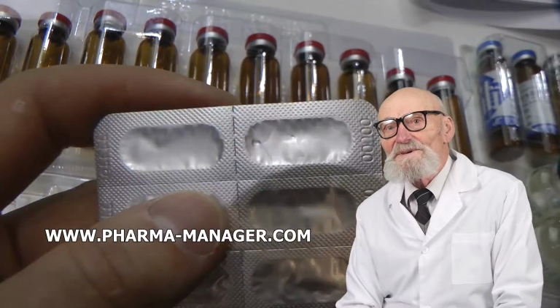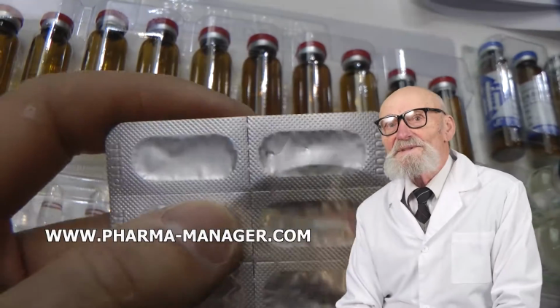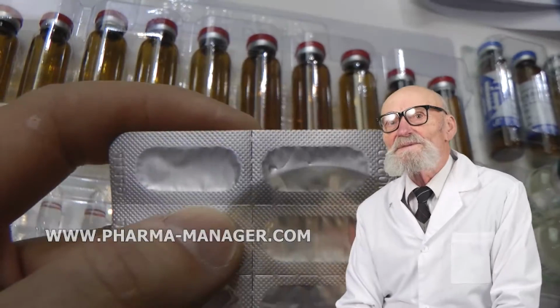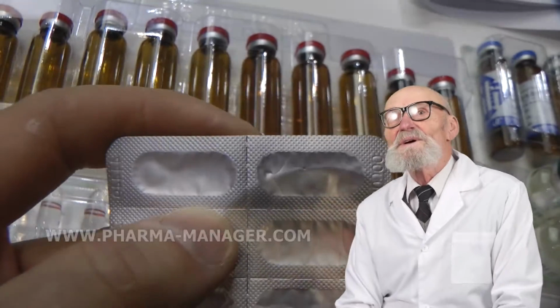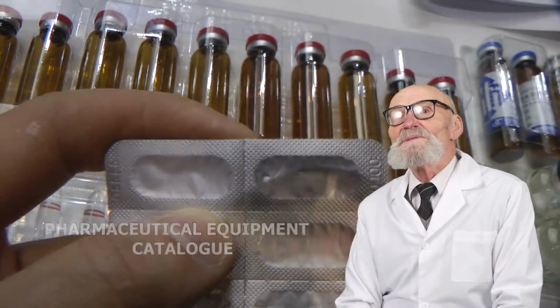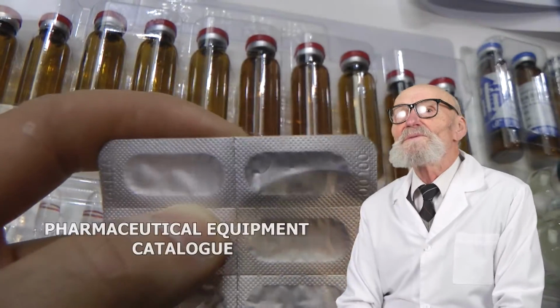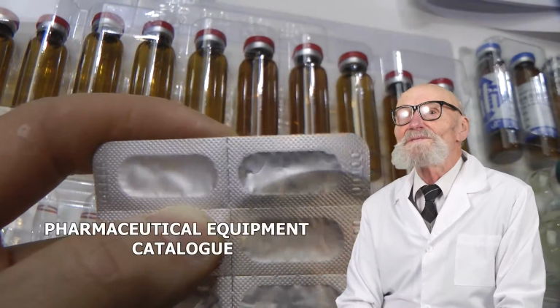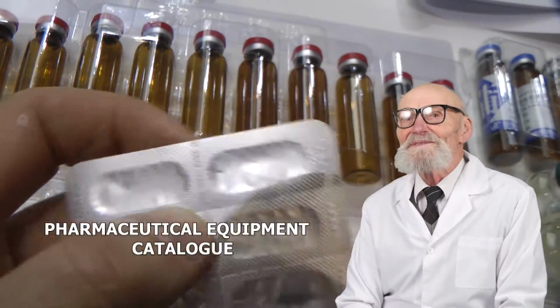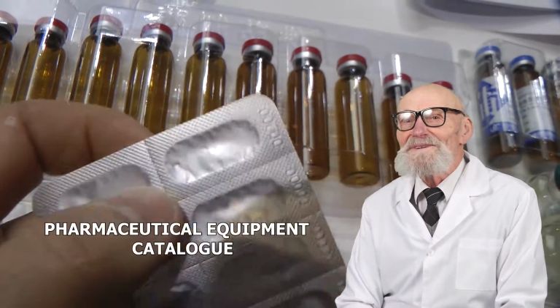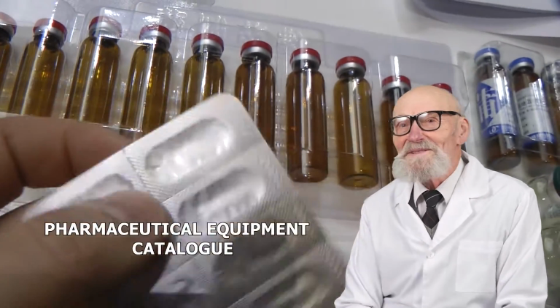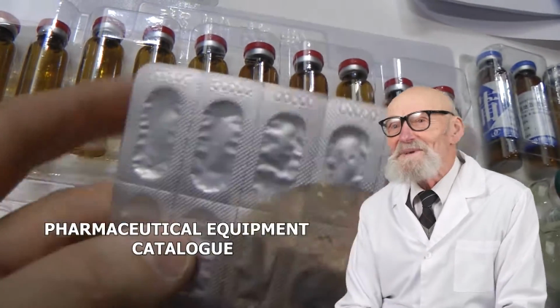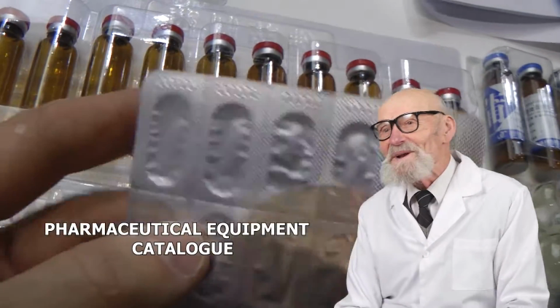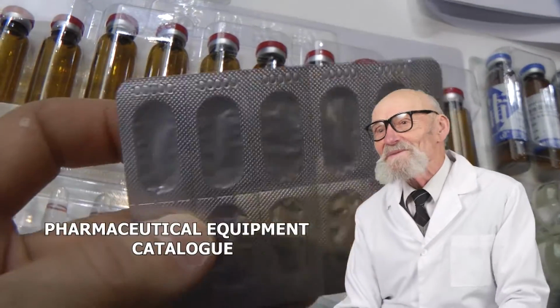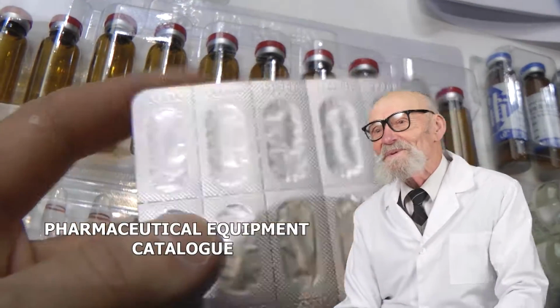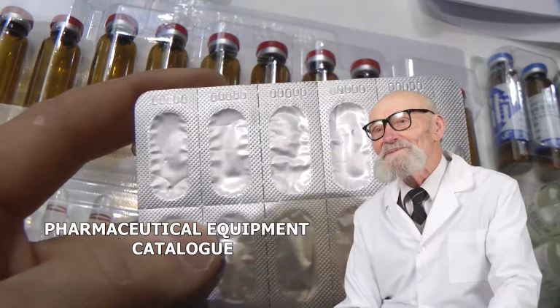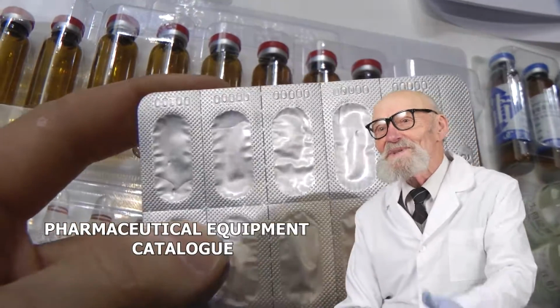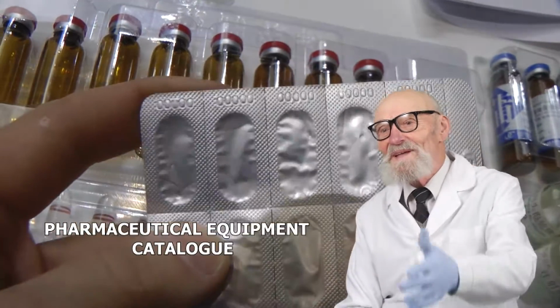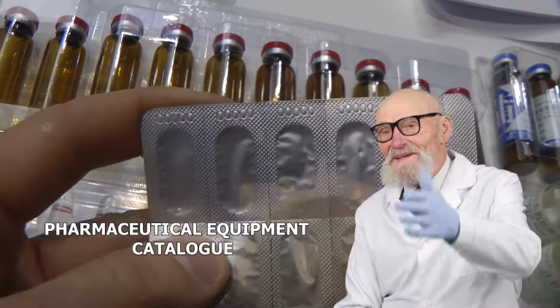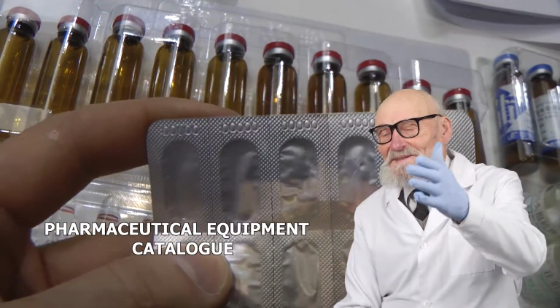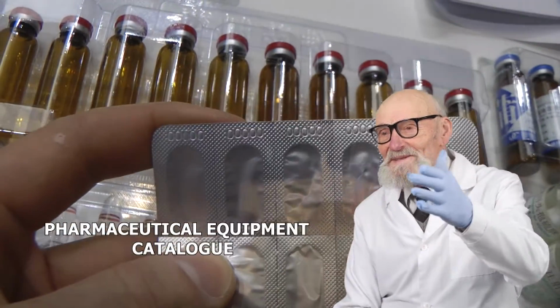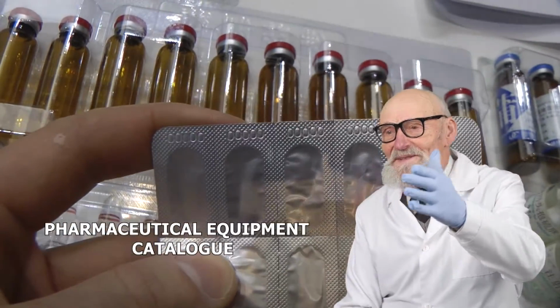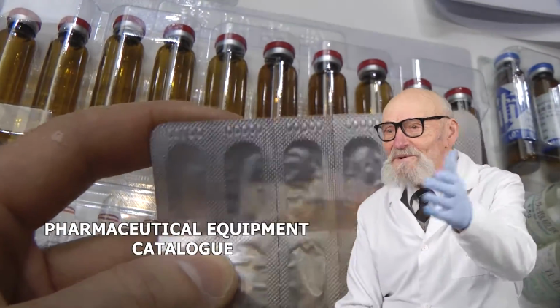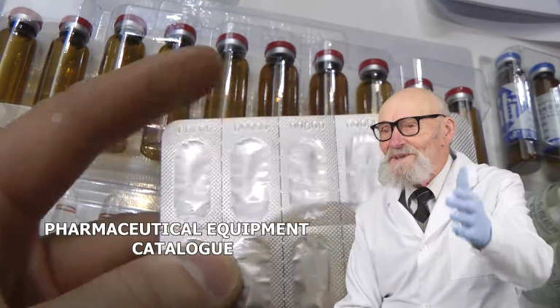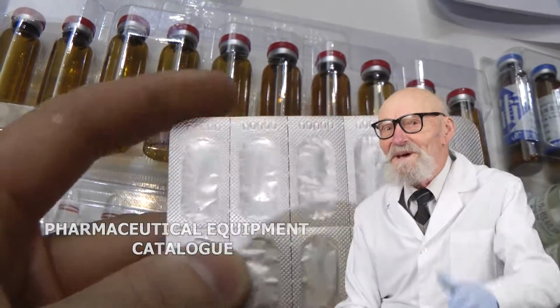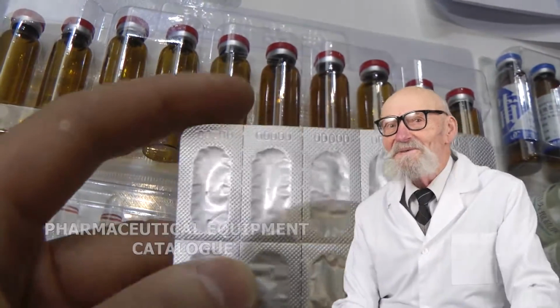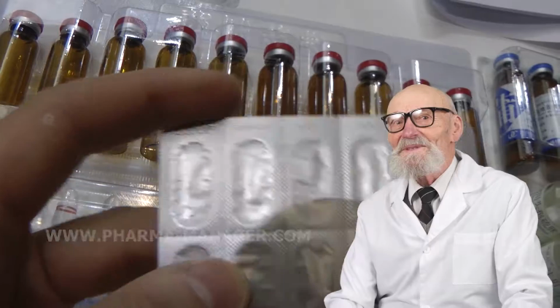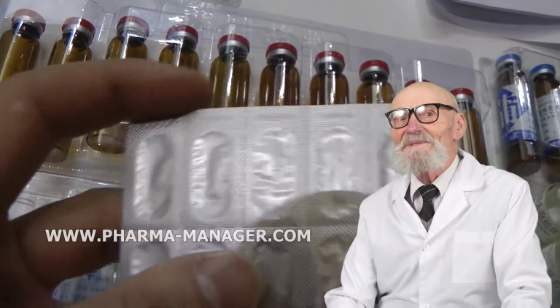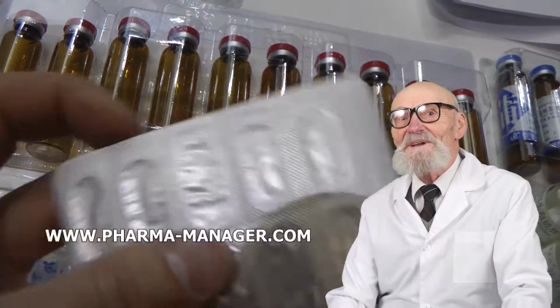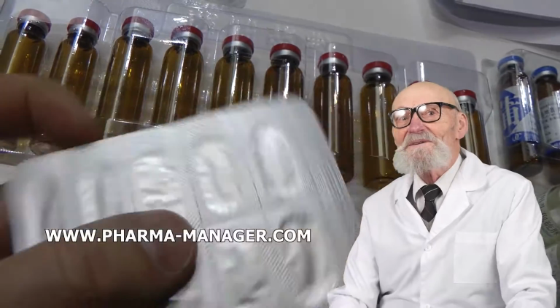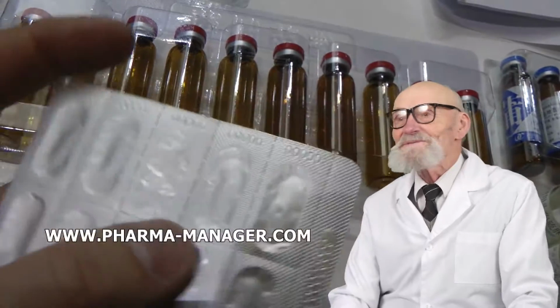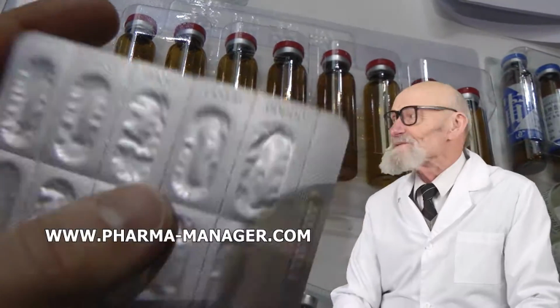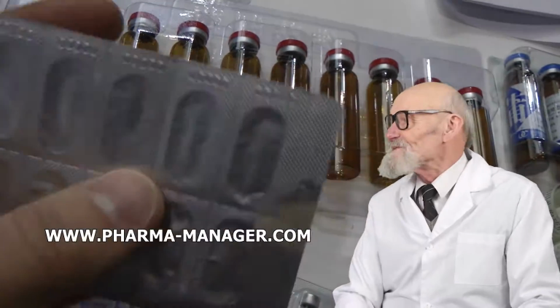You will also enjoy the whole range of related goods, including packing, raw materials, and consumables.